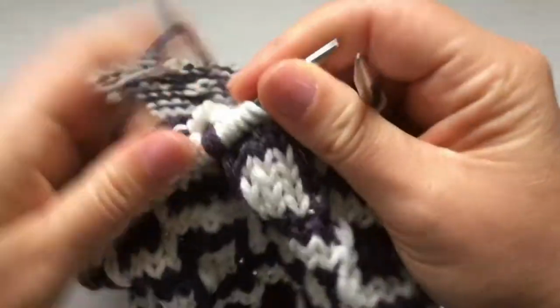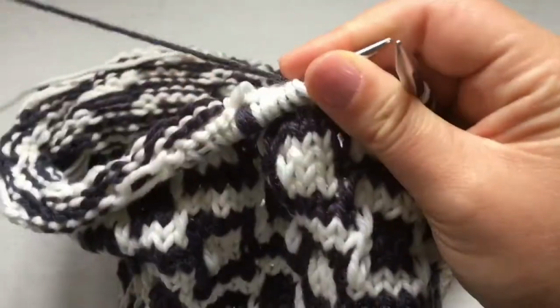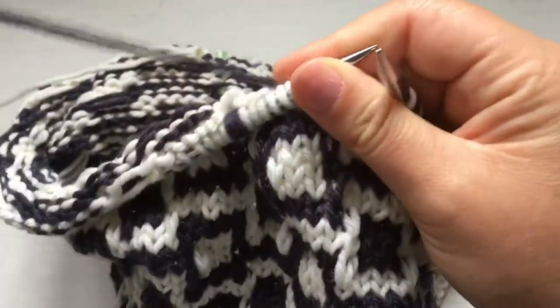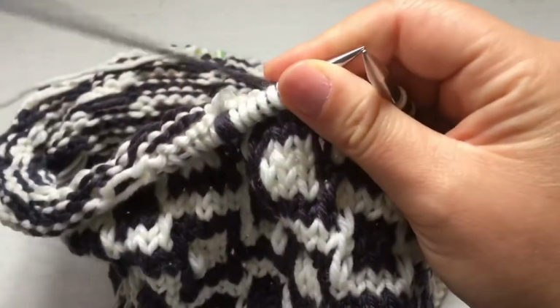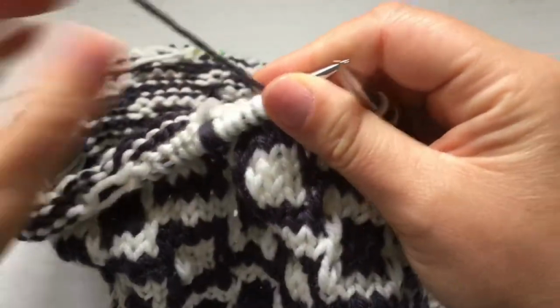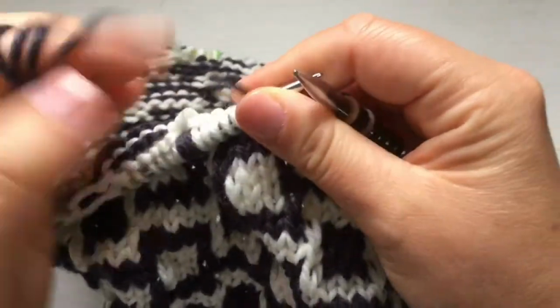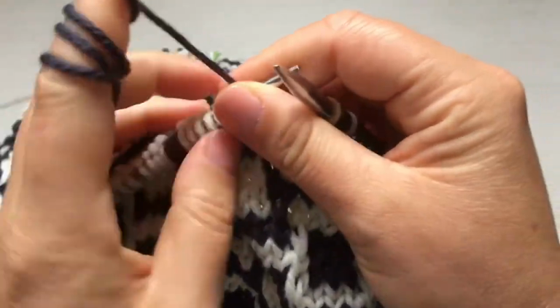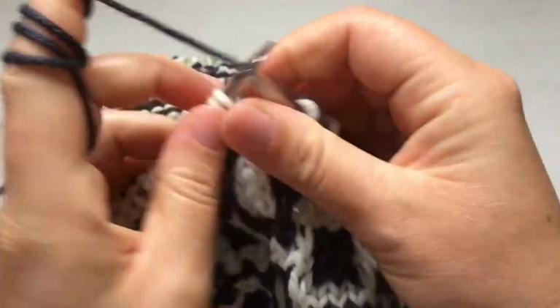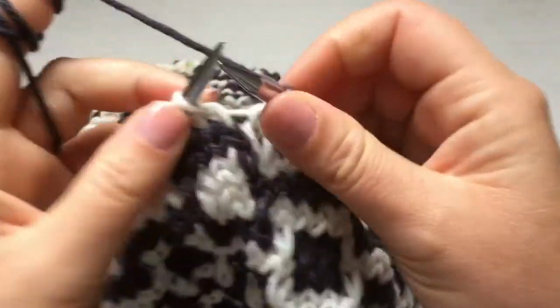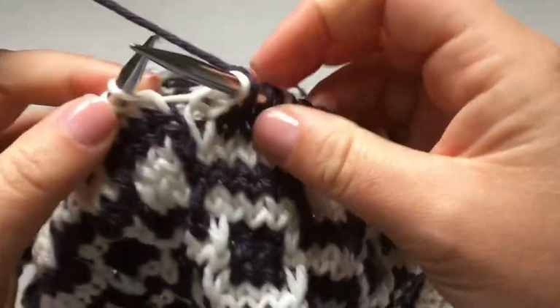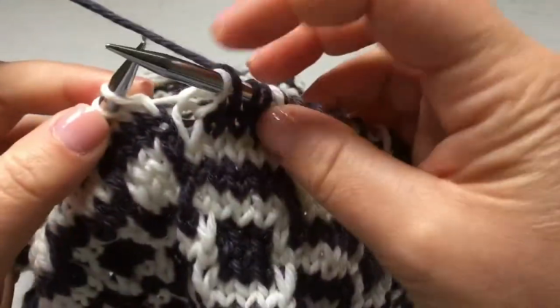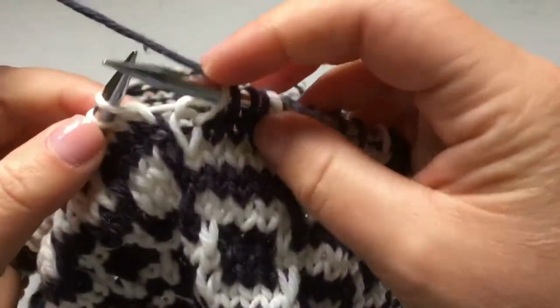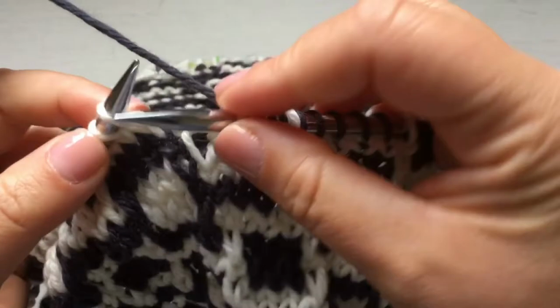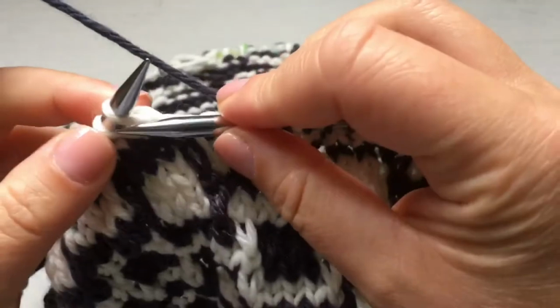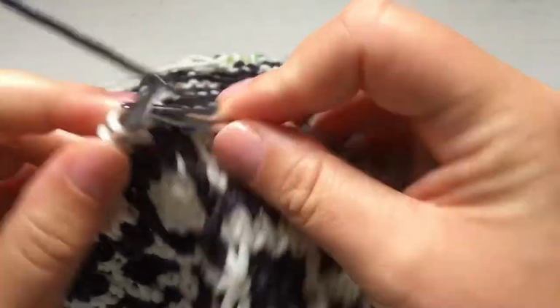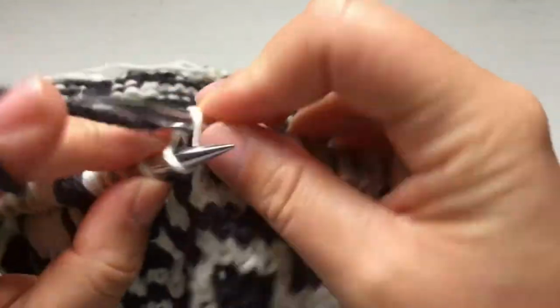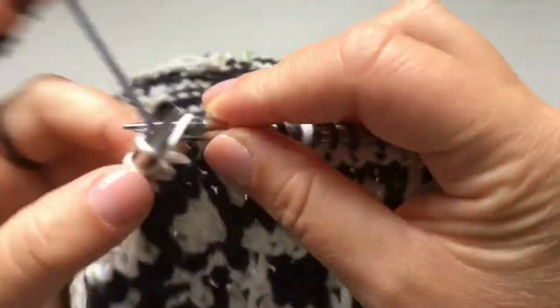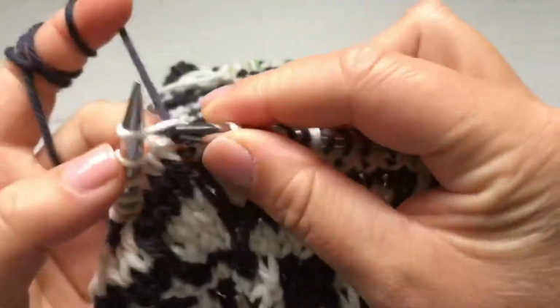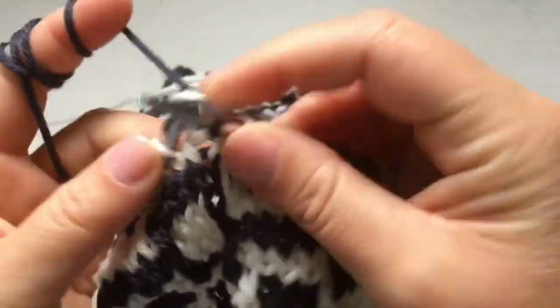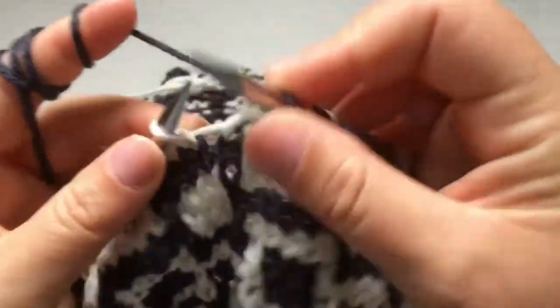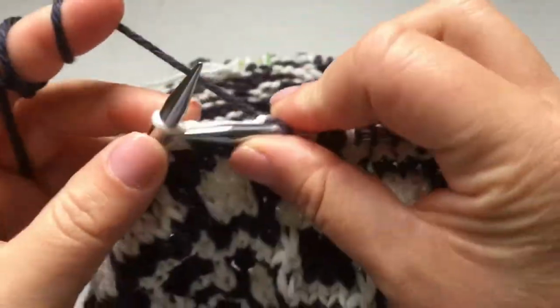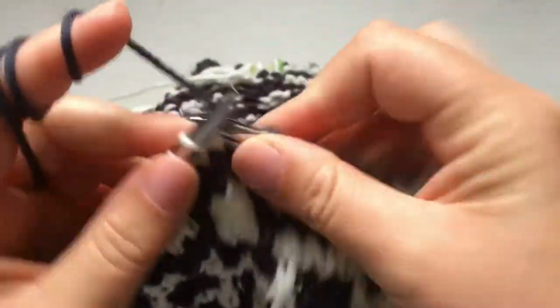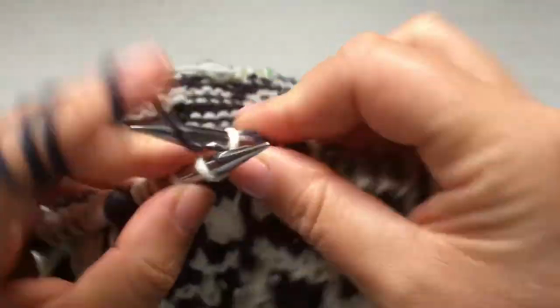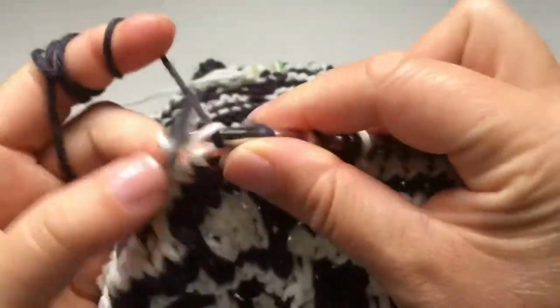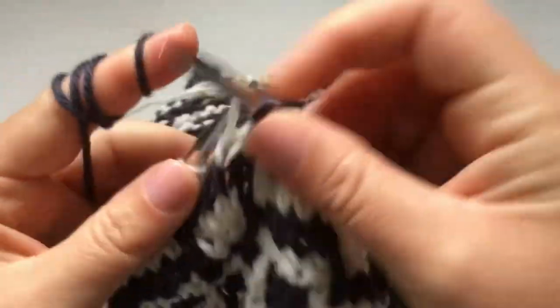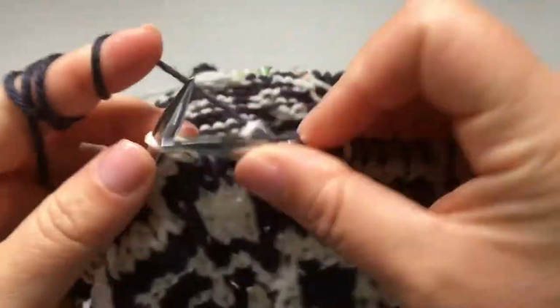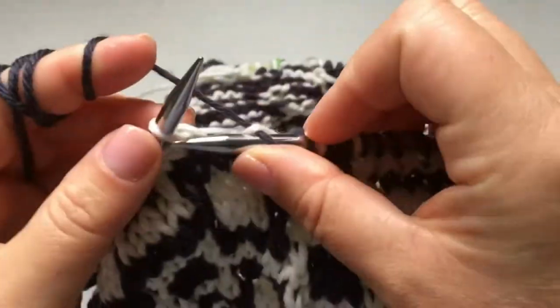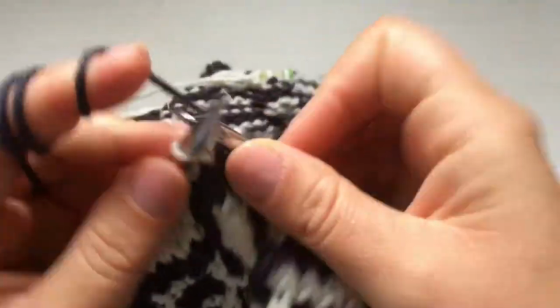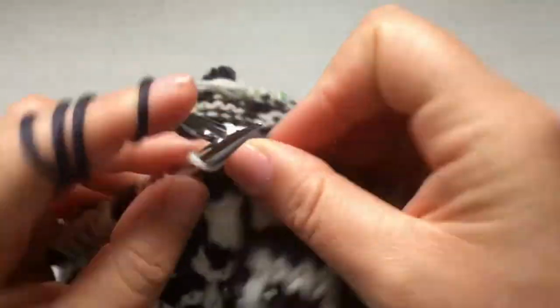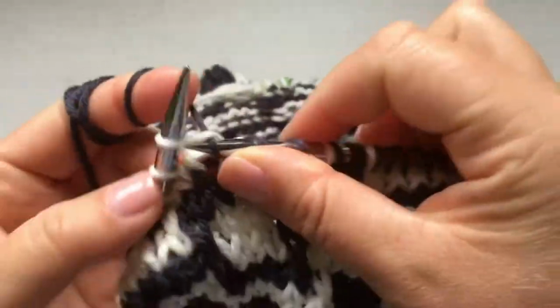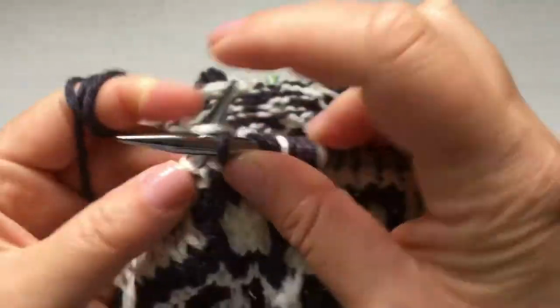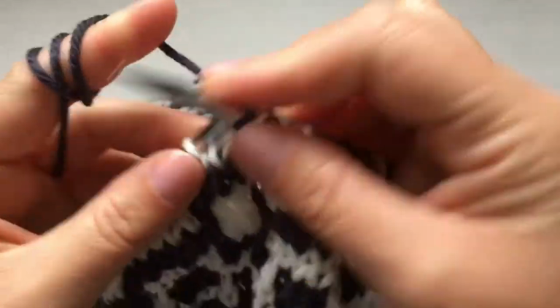You can follow the instructions in the pattern and make it bigger and wrap it around your neck twice.